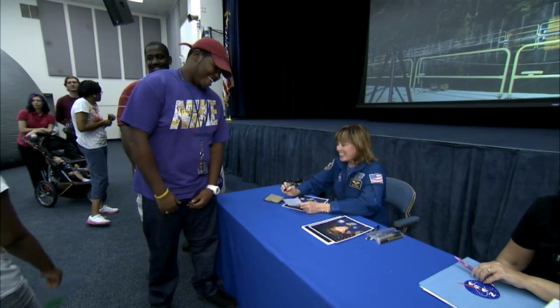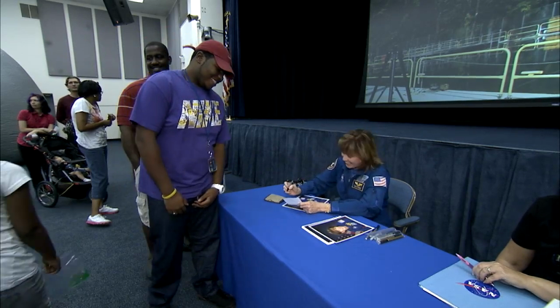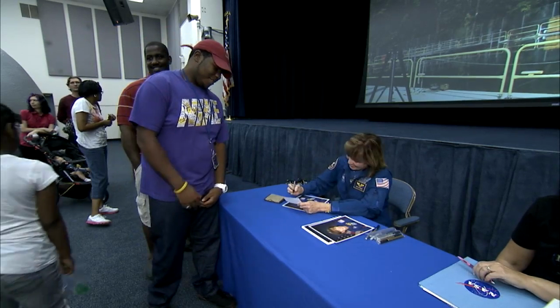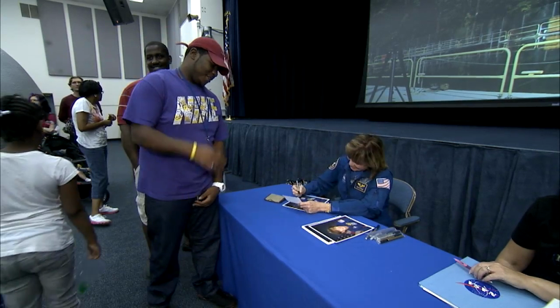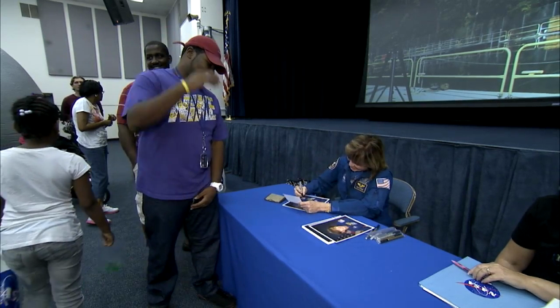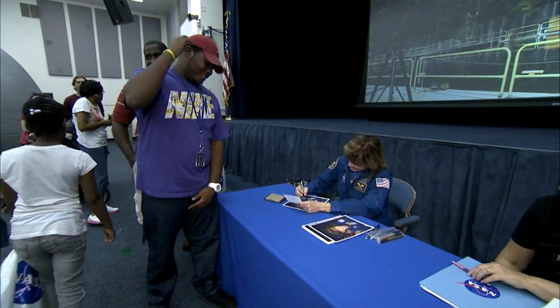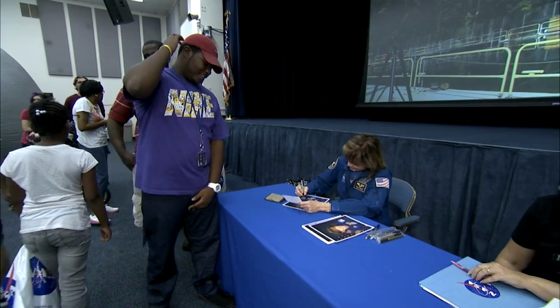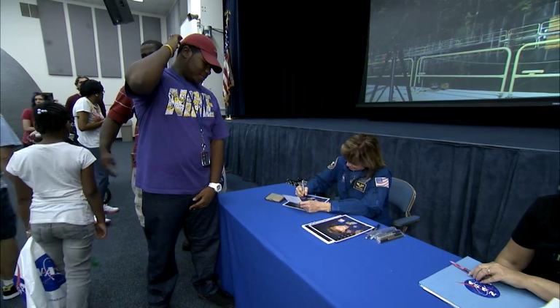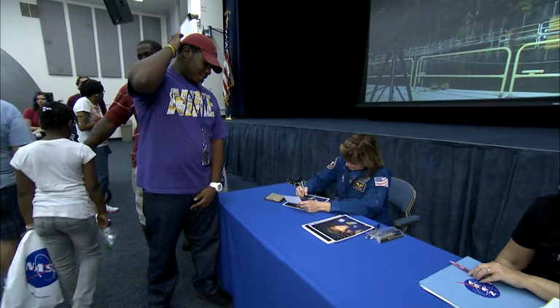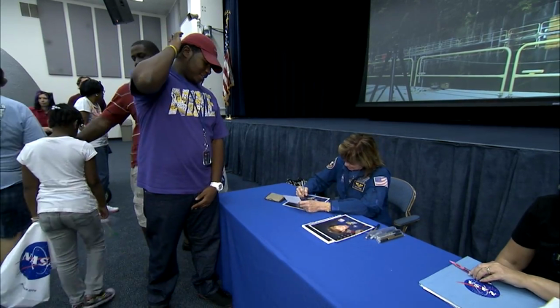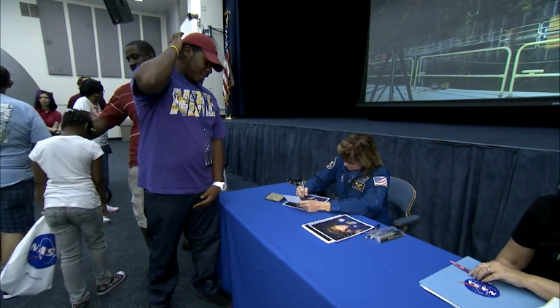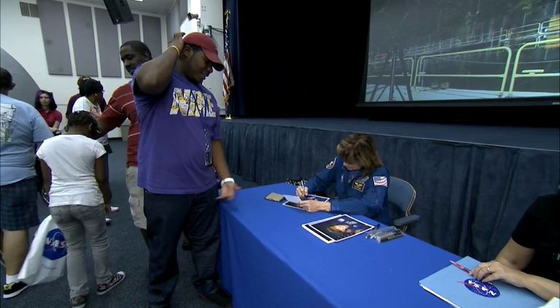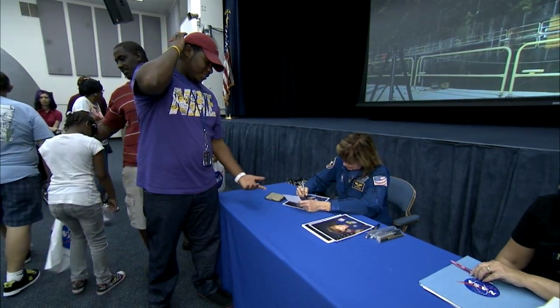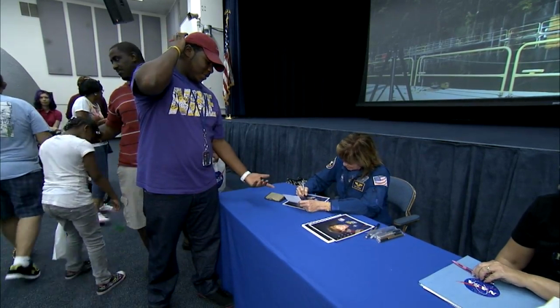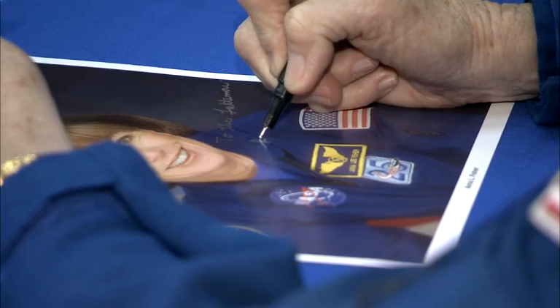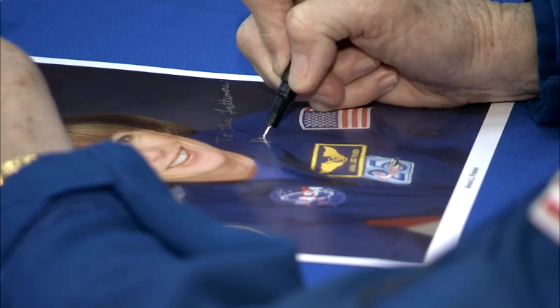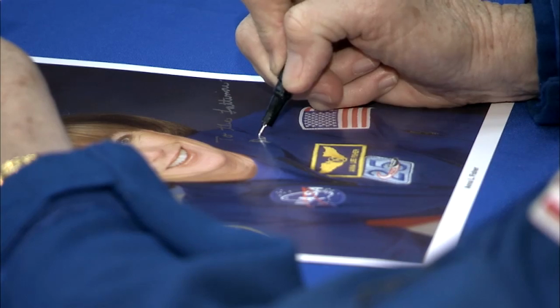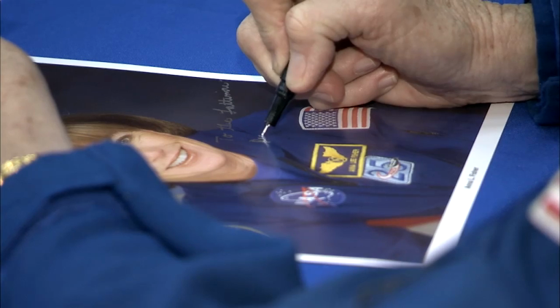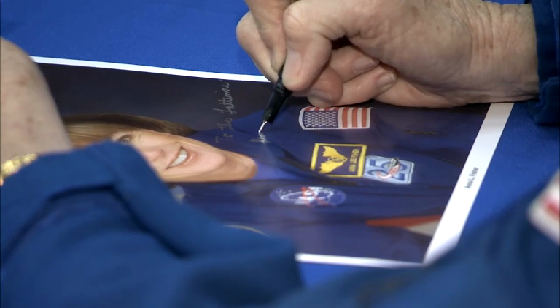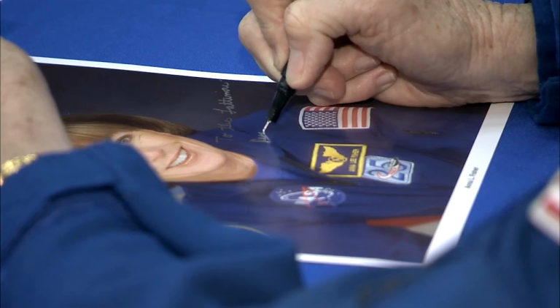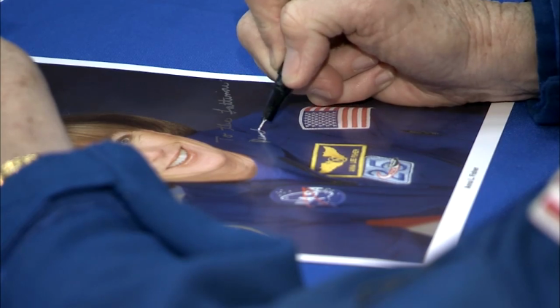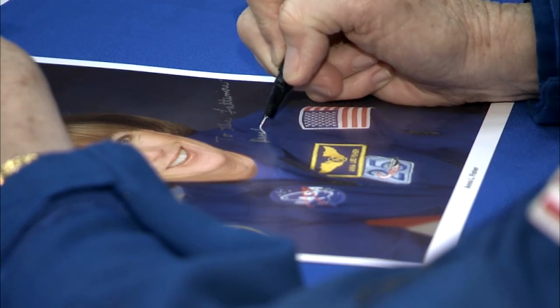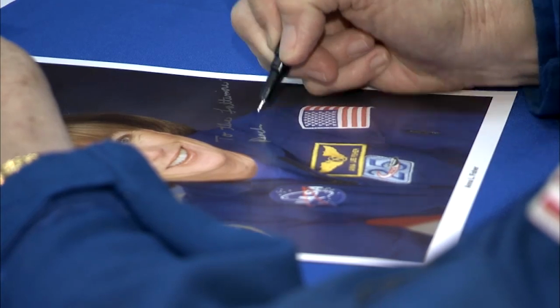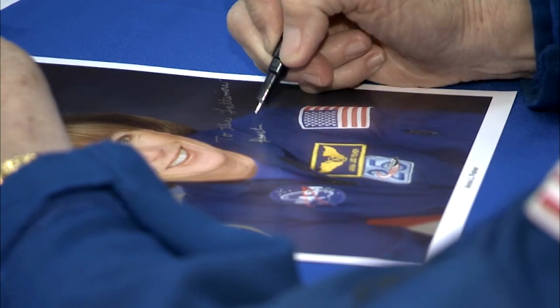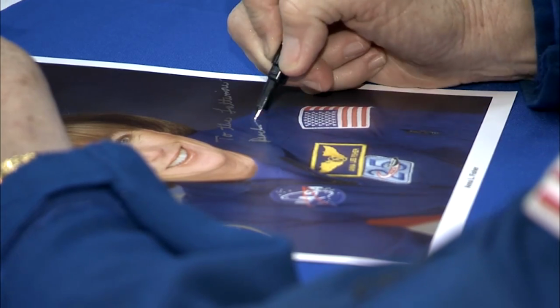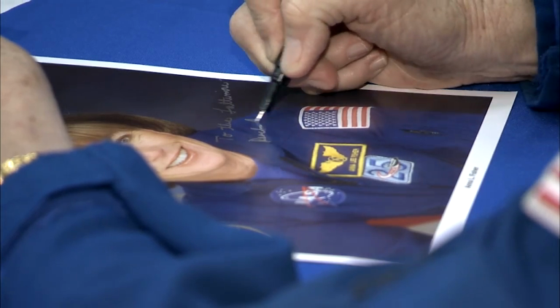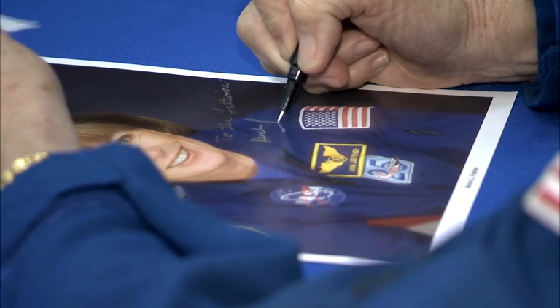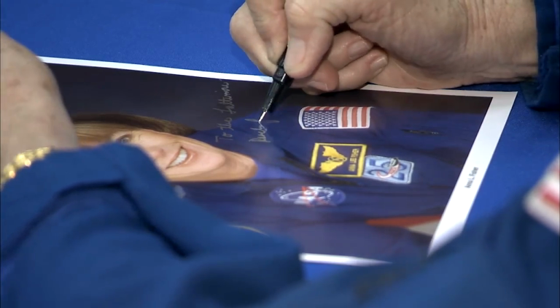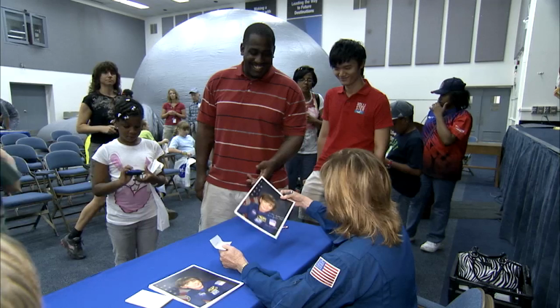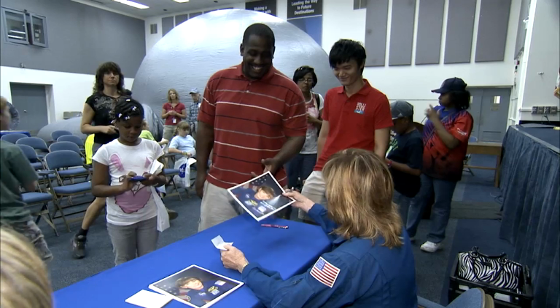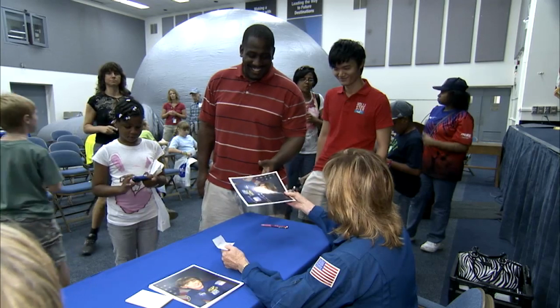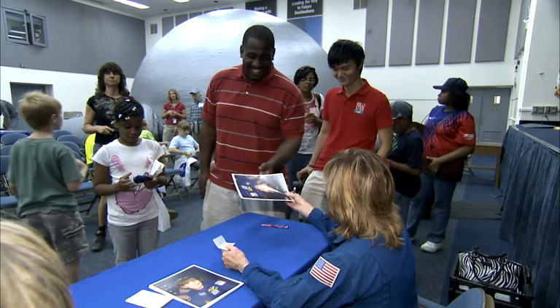Visitors had the opportunity to meet the first mom in space, Anna Fisher, and get her autograph.